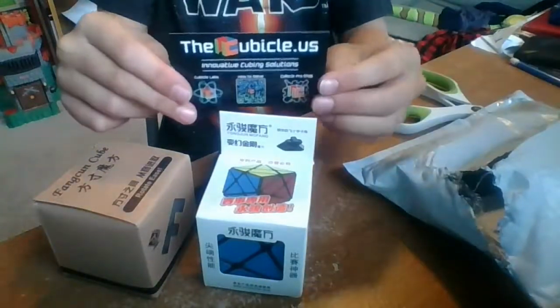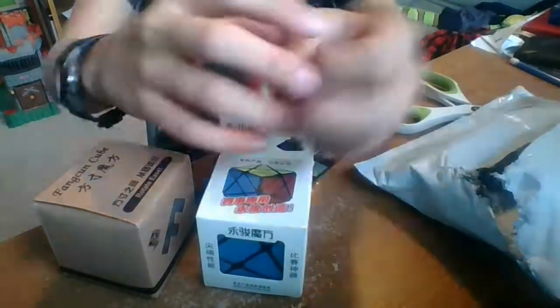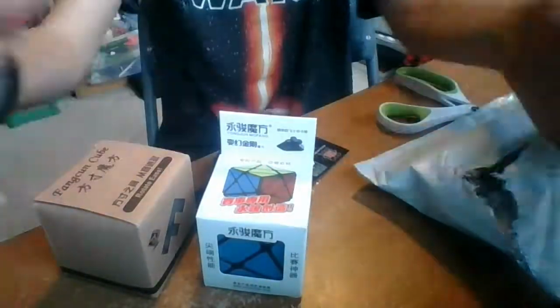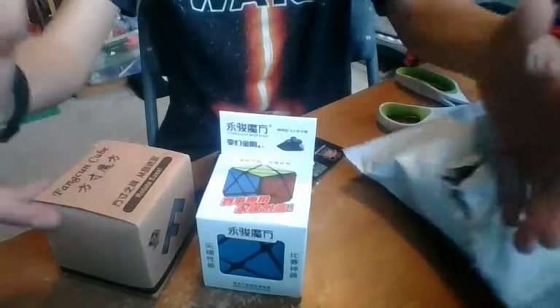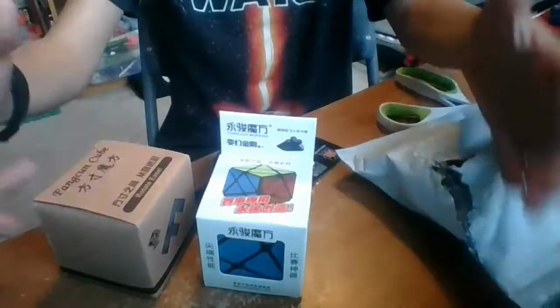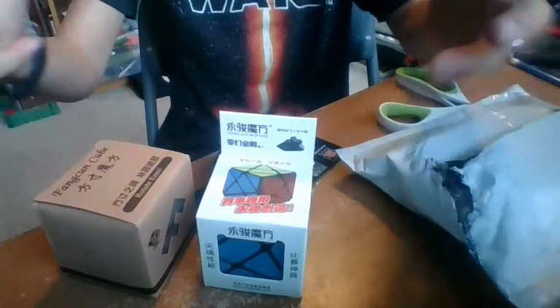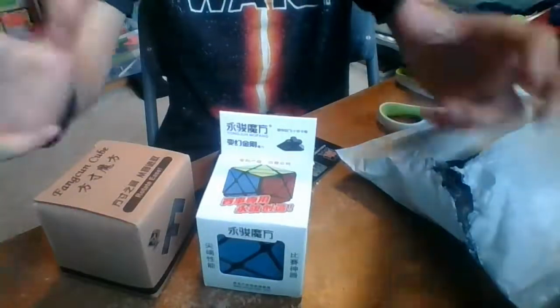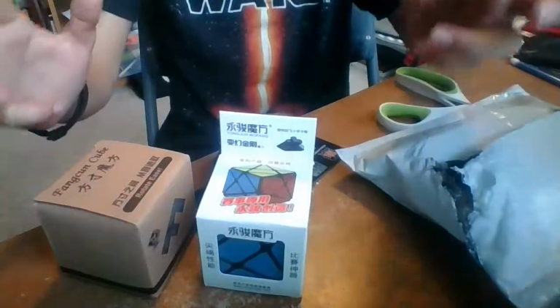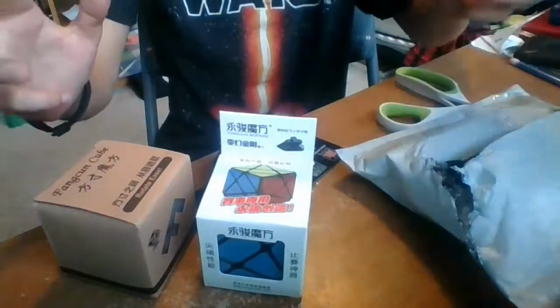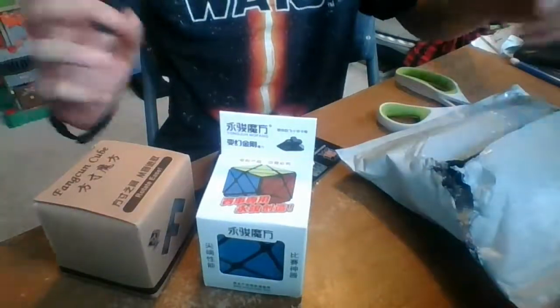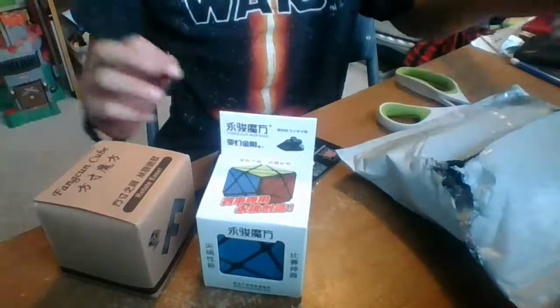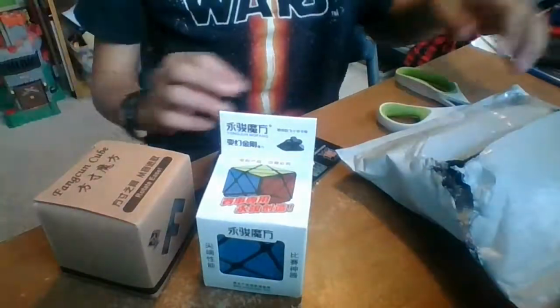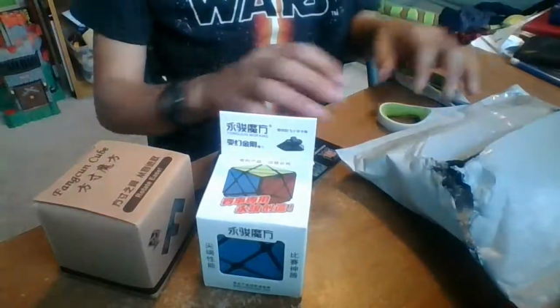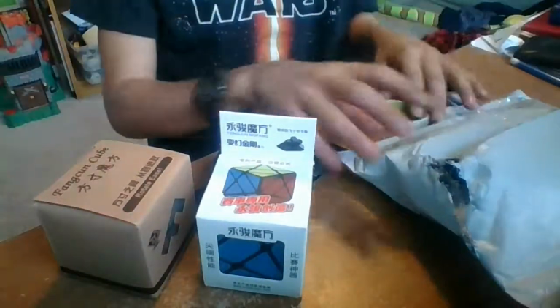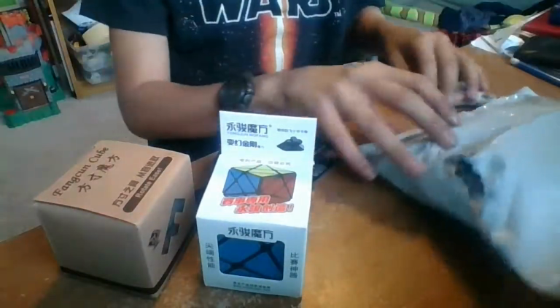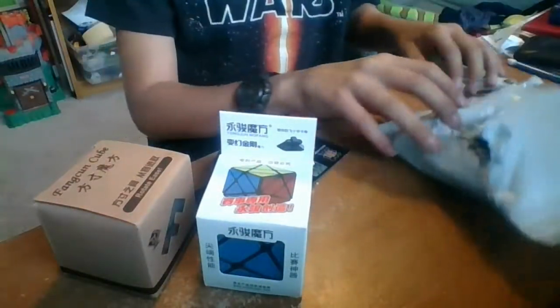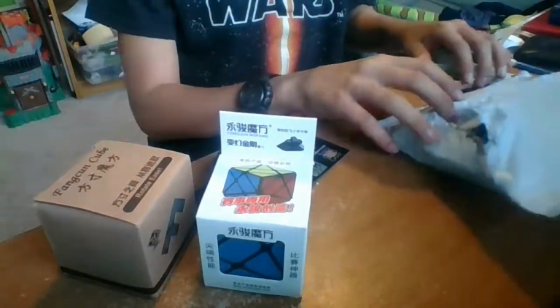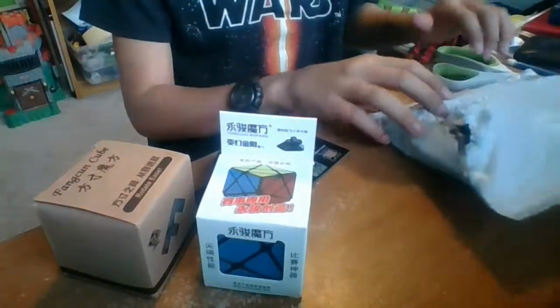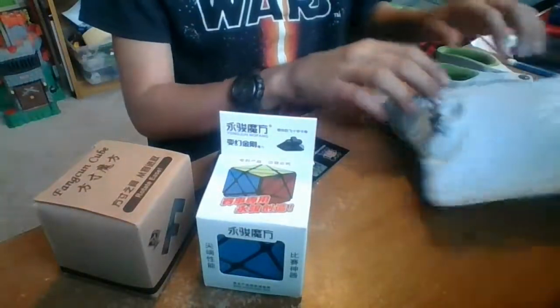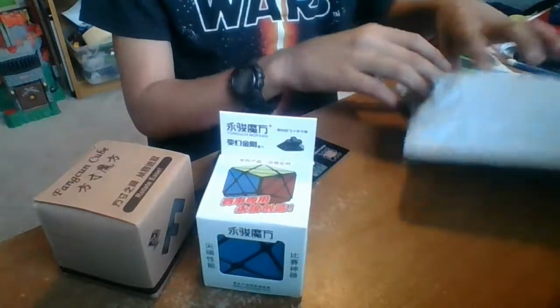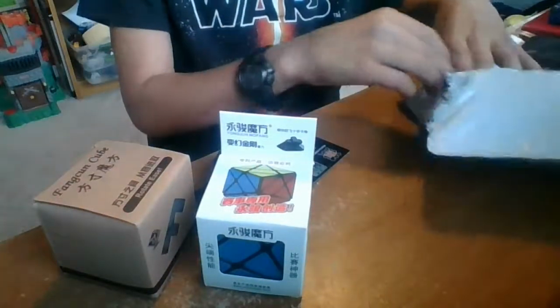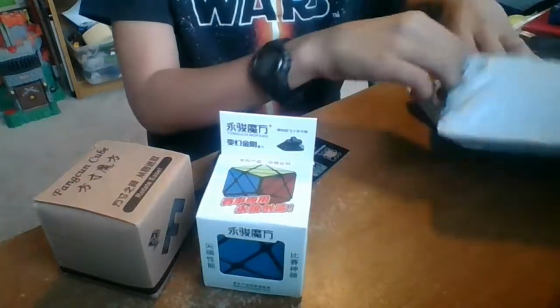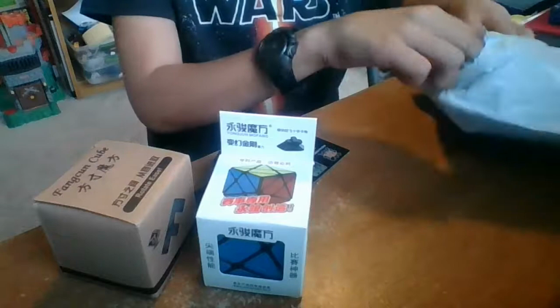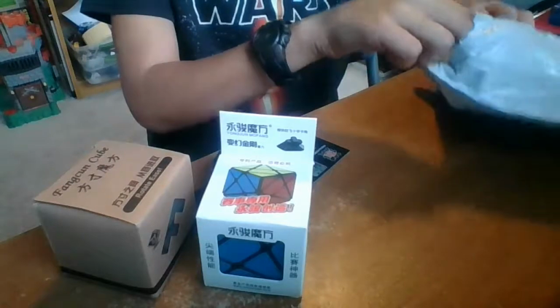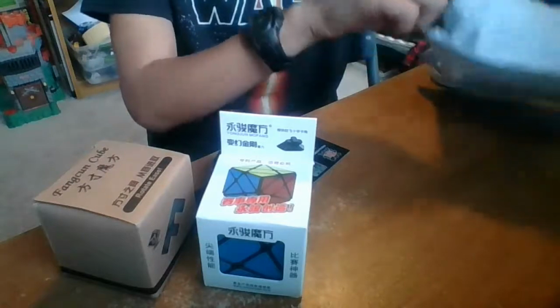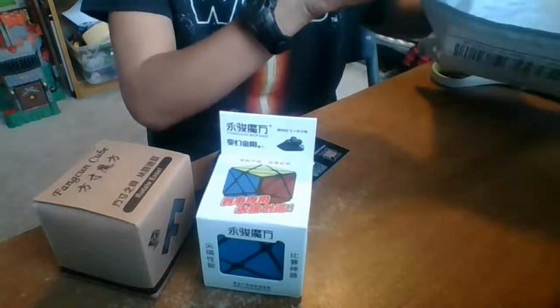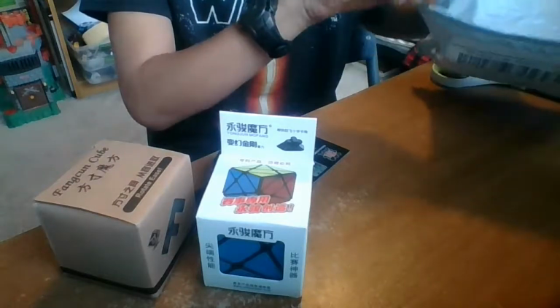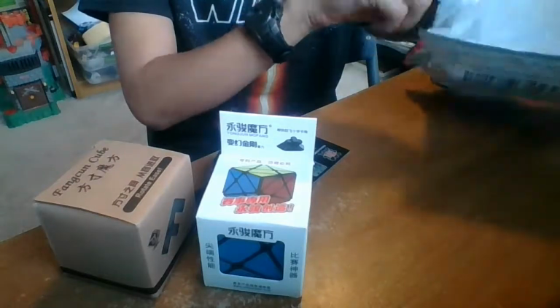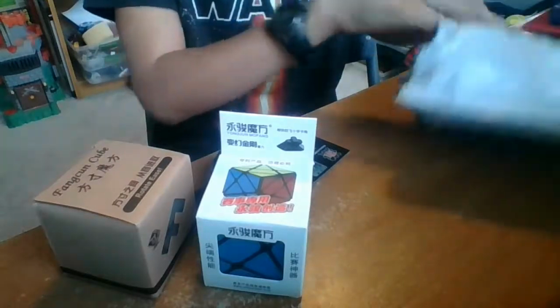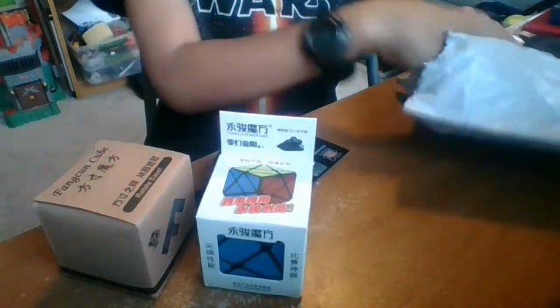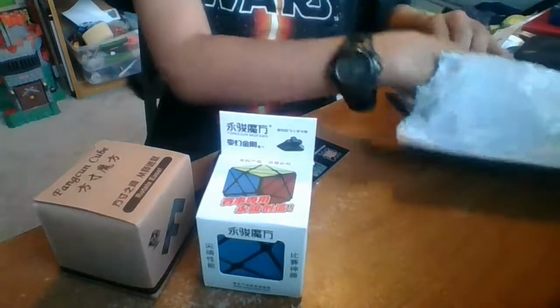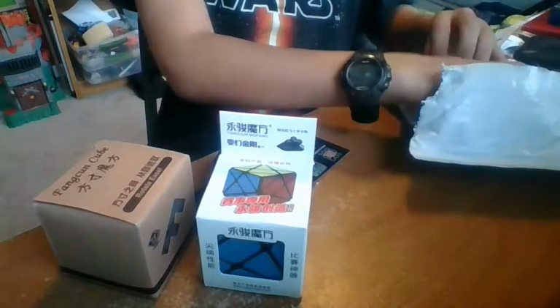Hey guys, it's Qminx. Today we have an unboxing from the cubicle.